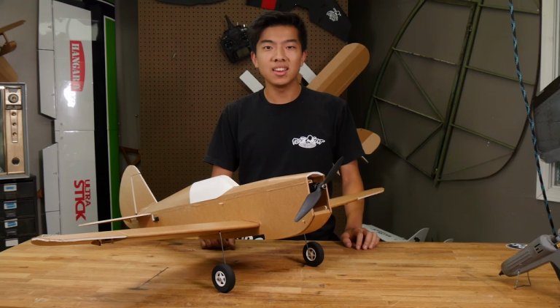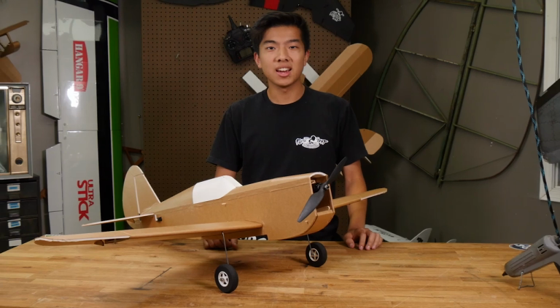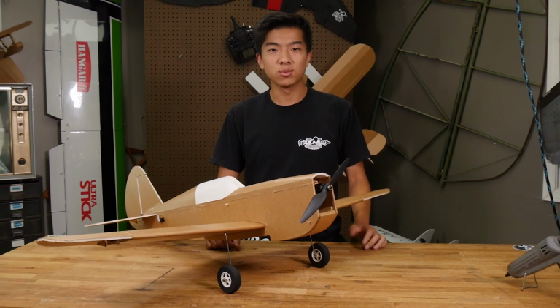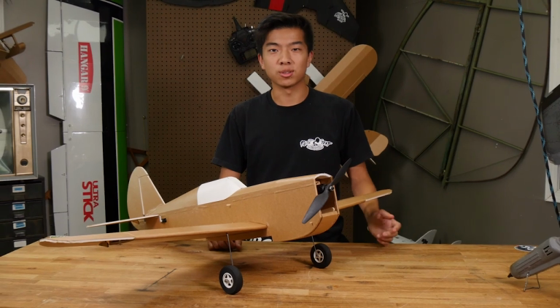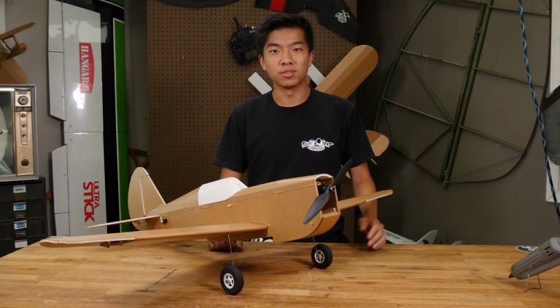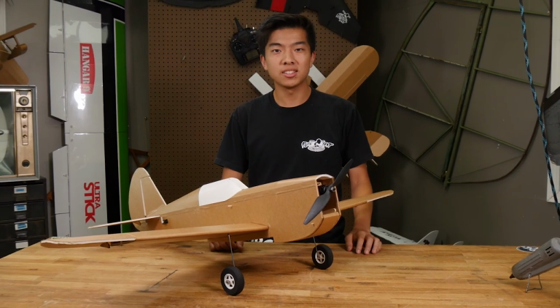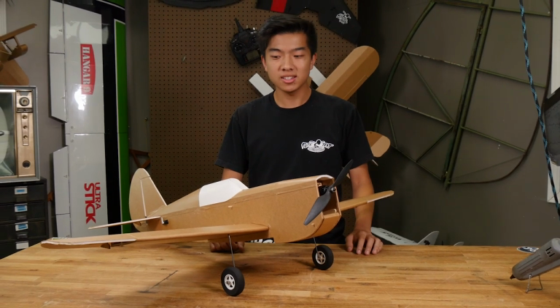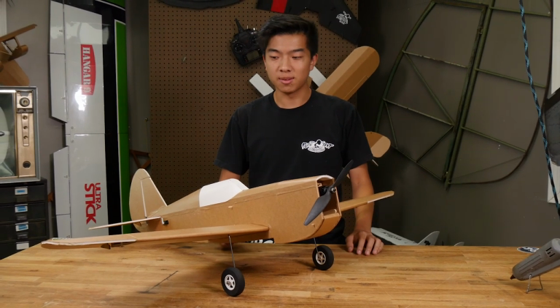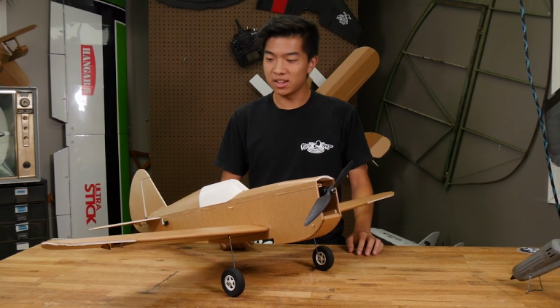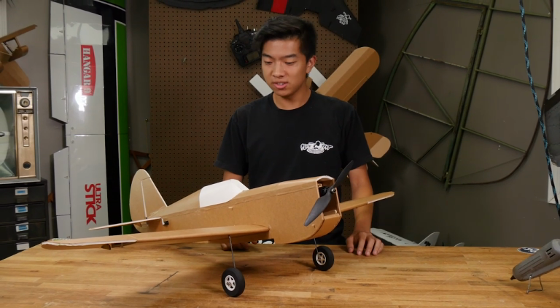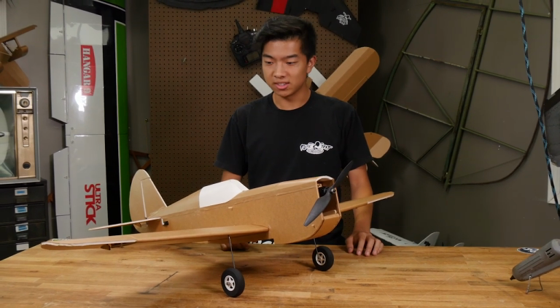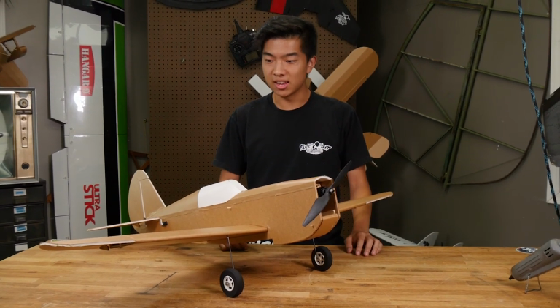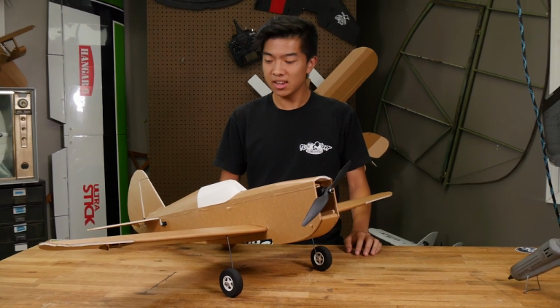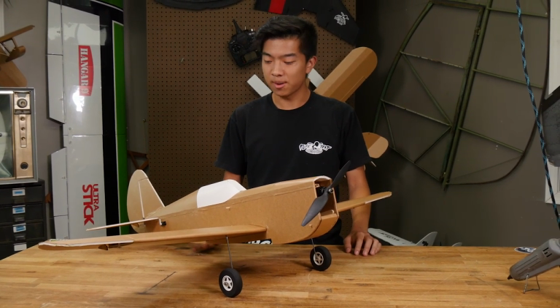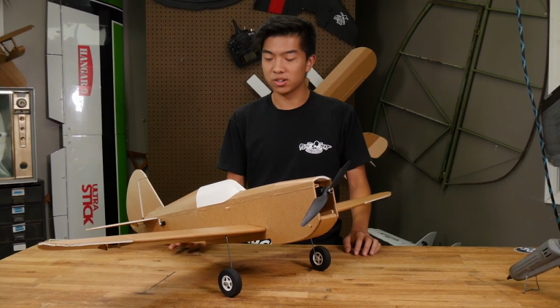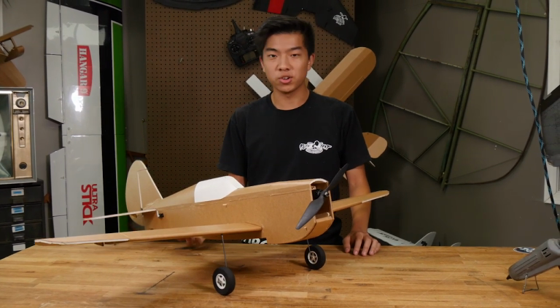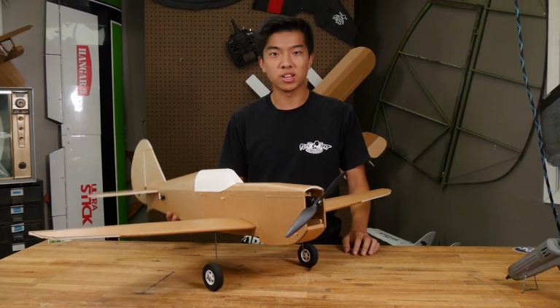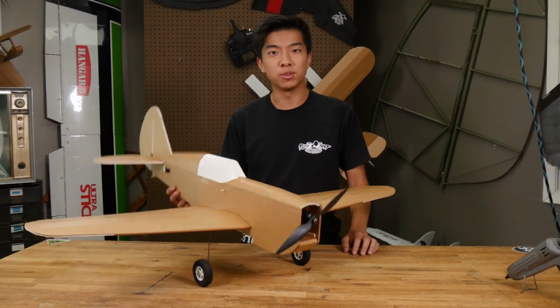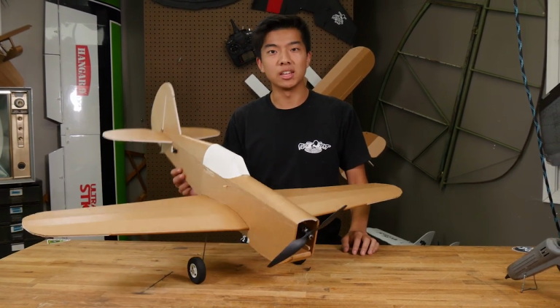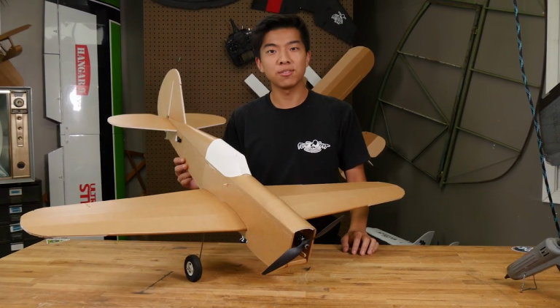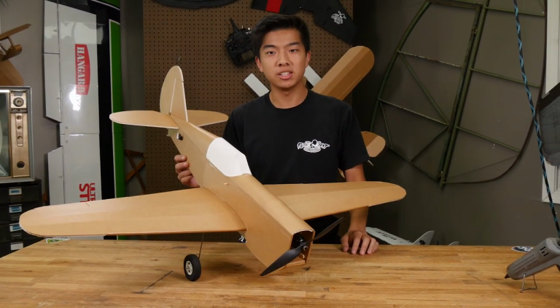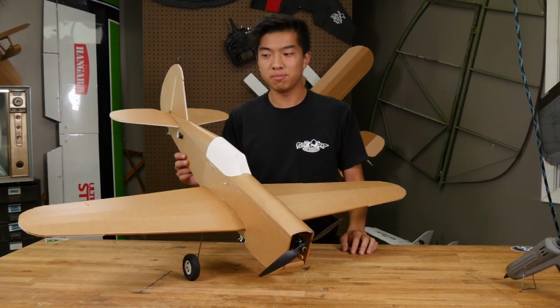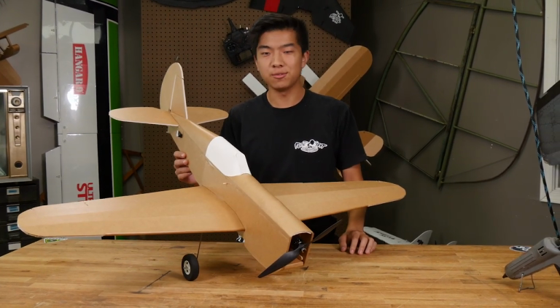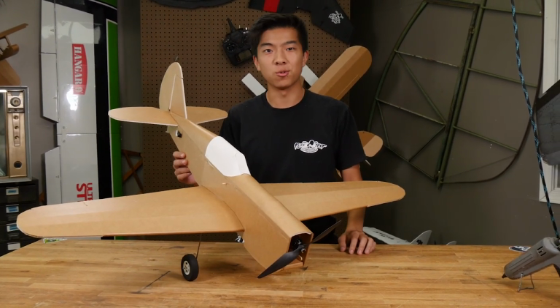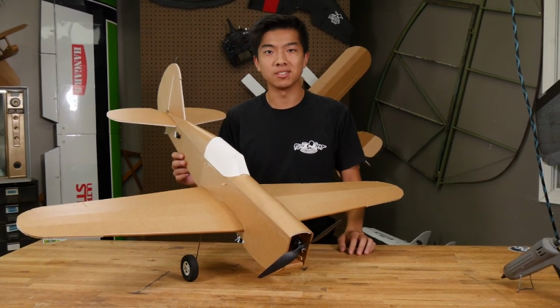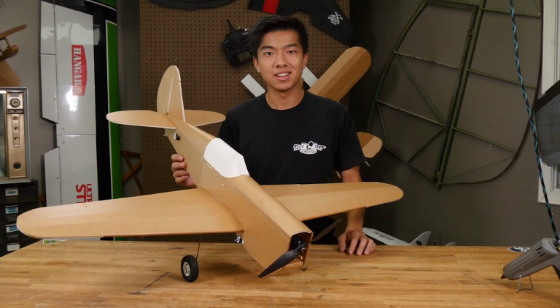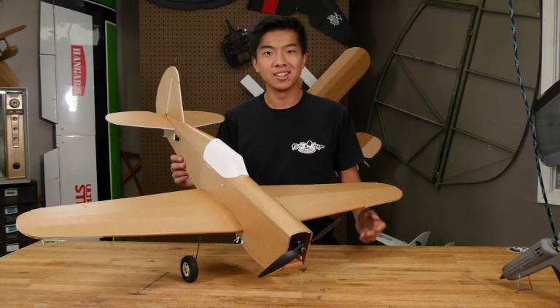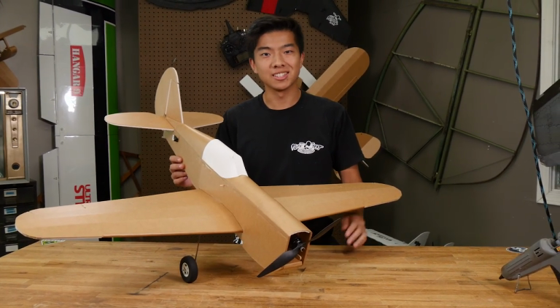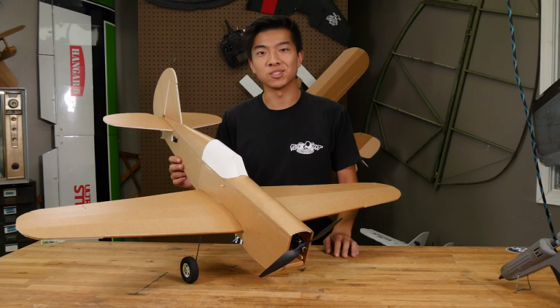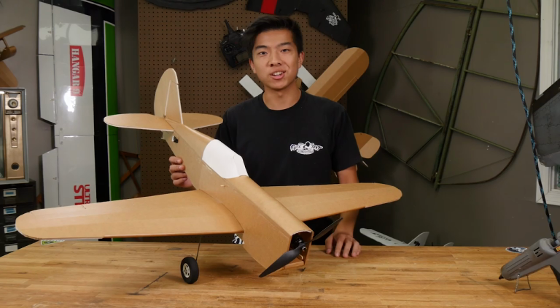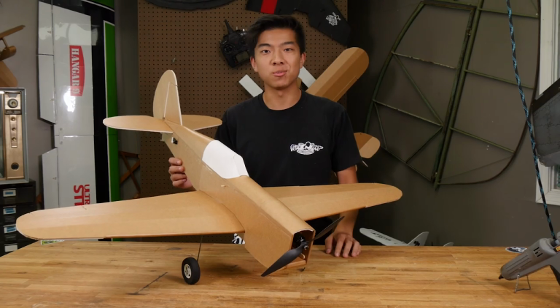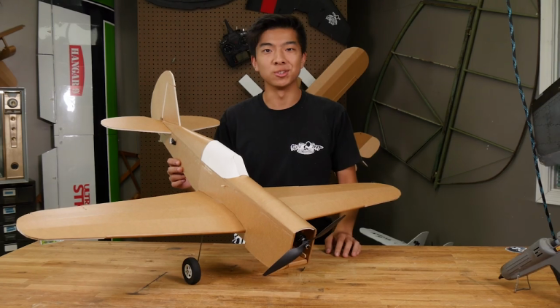Hey guys, welcome to Flight Test. I'm Andrus and today I'm going to show you how to build the FT-P40. Let's get straight into the build.